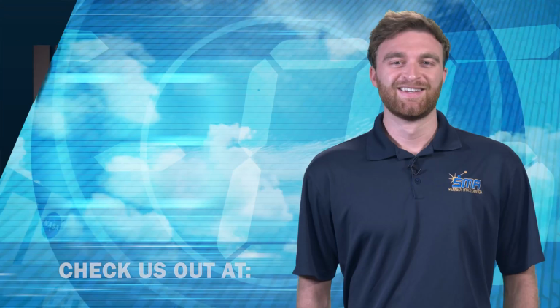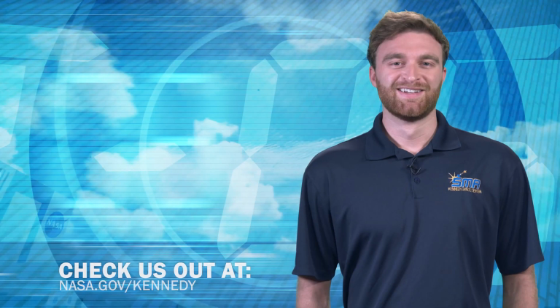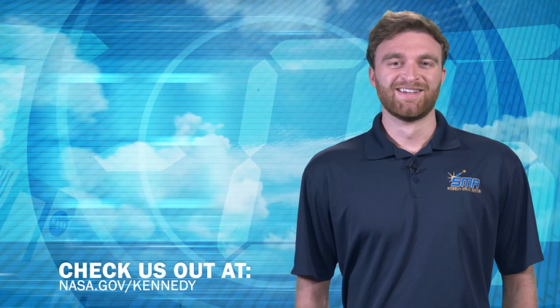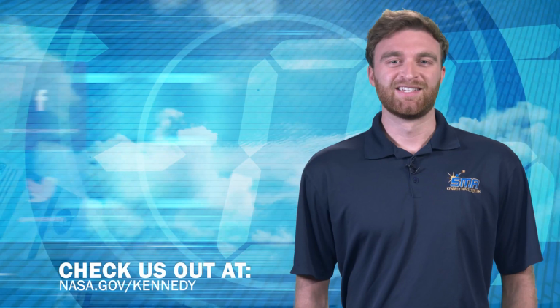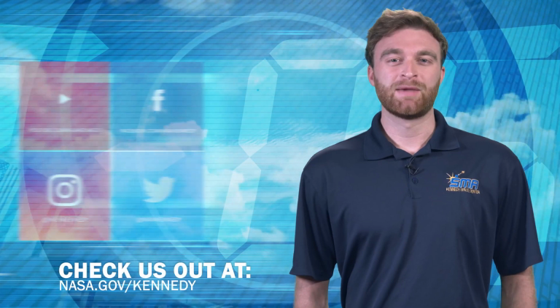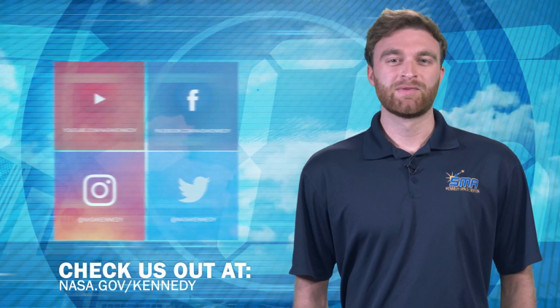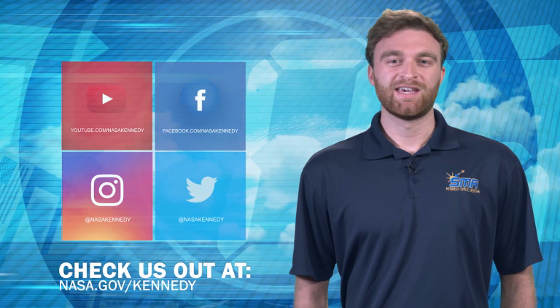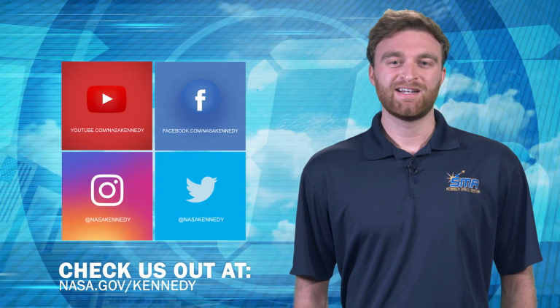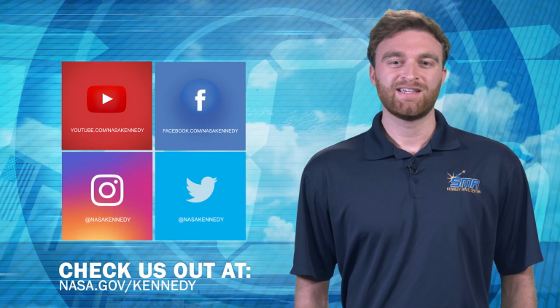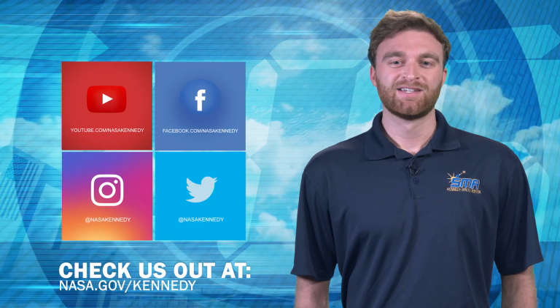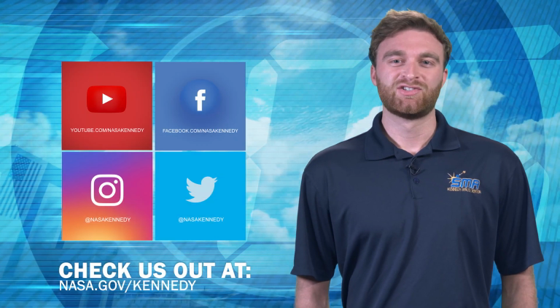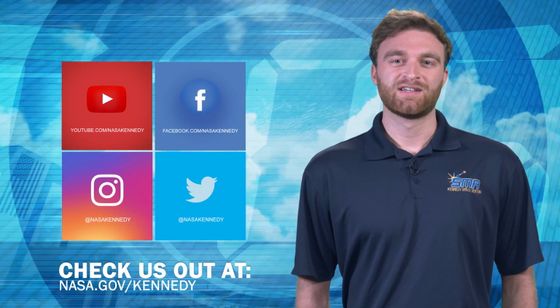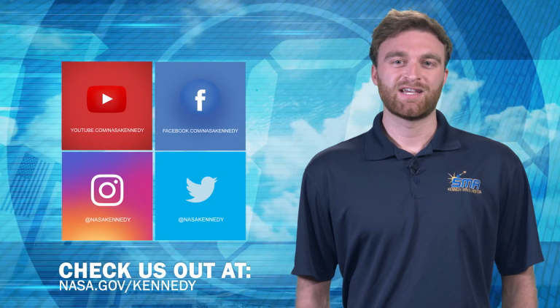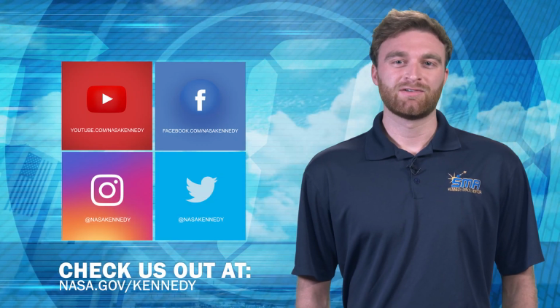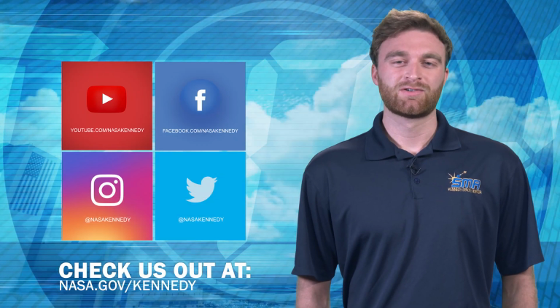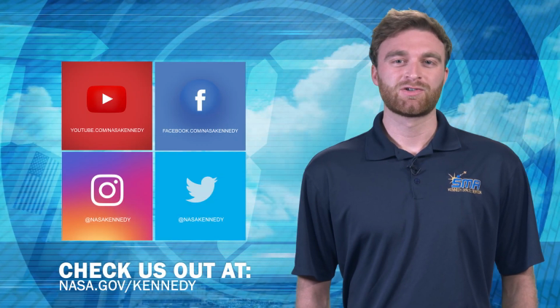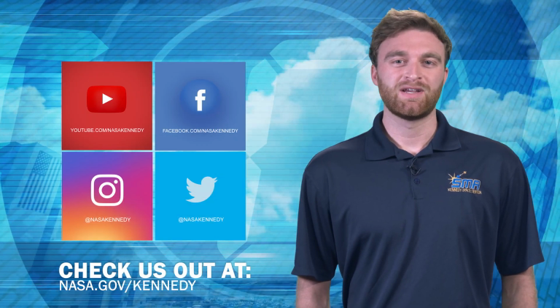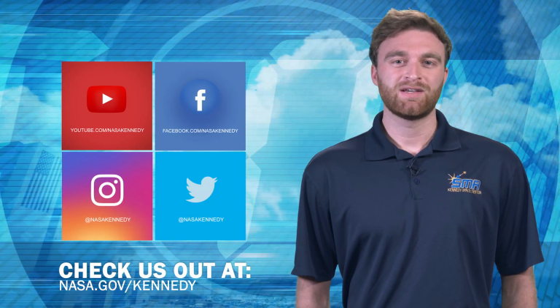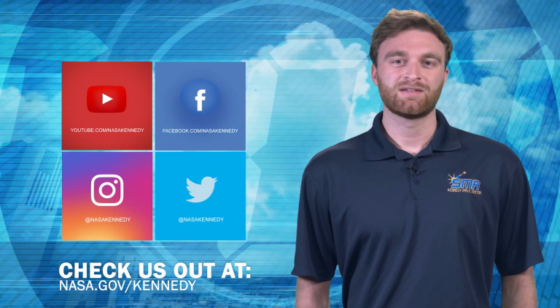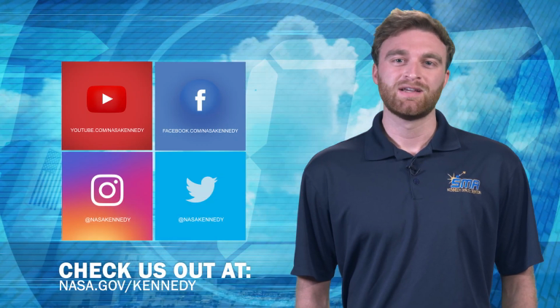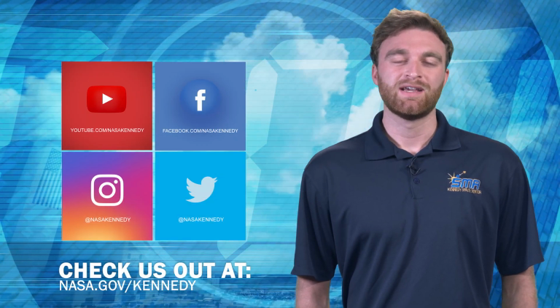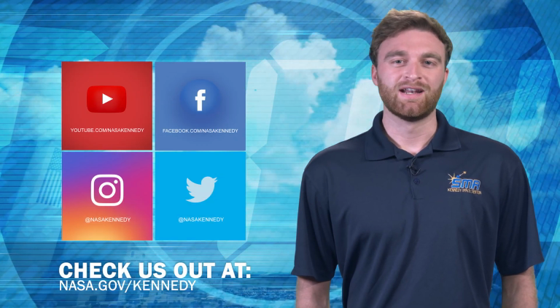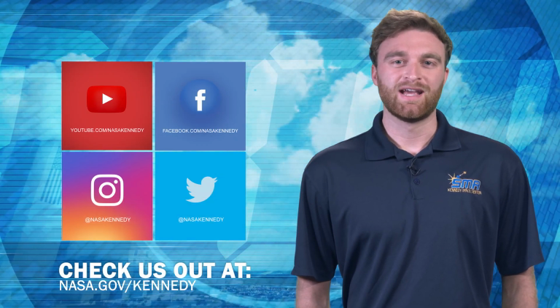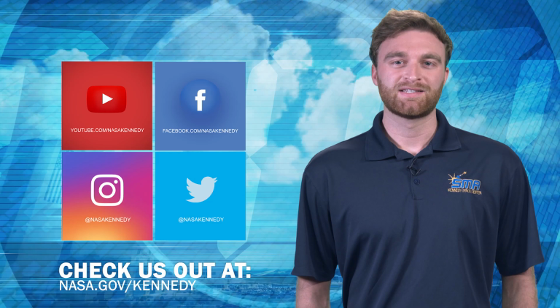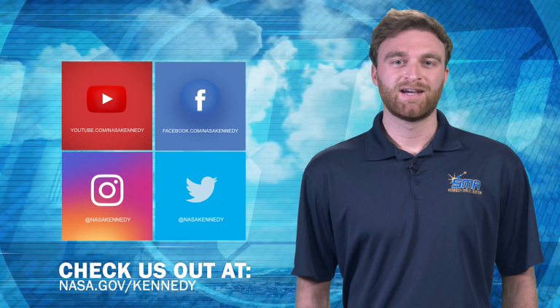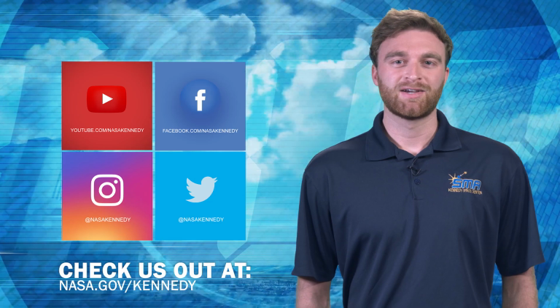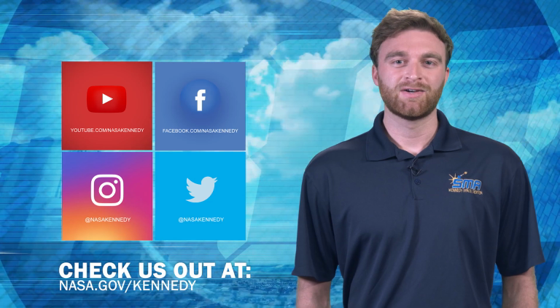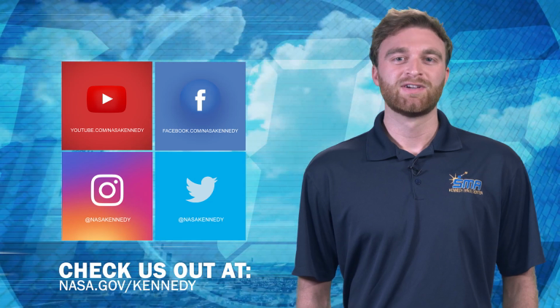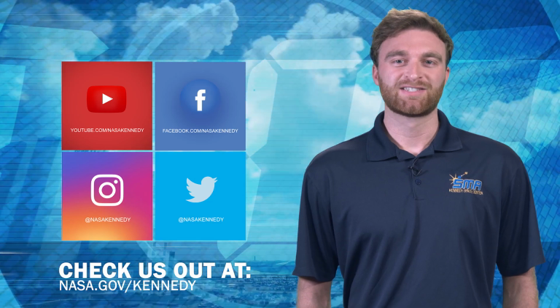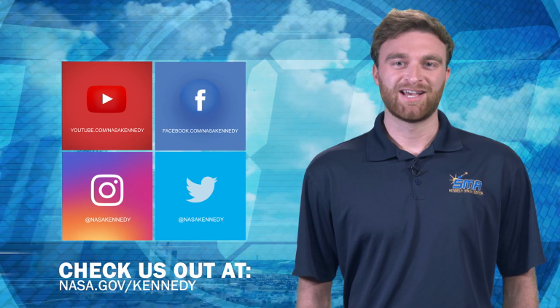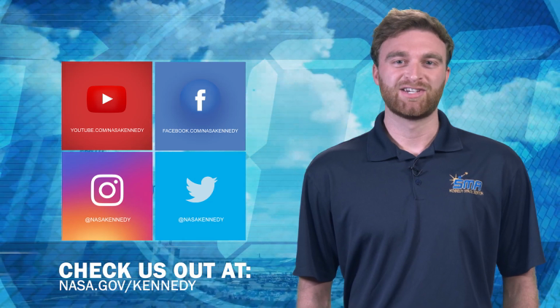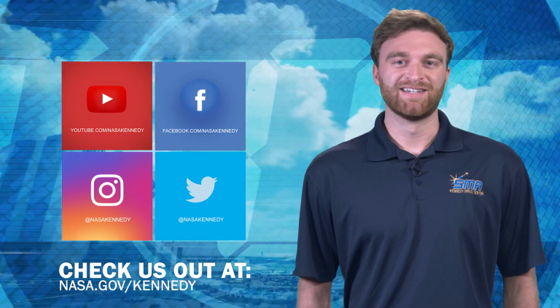To keep up with Kennedy, check us out on social media and NASA dot gov slash Kennedy.